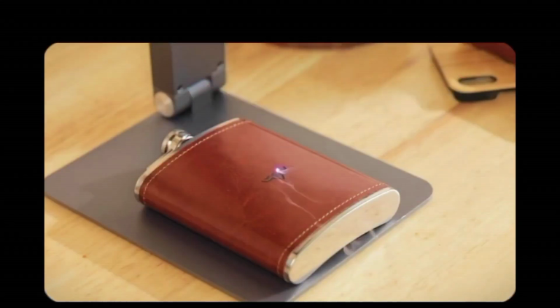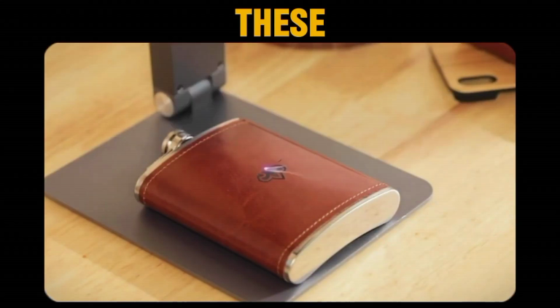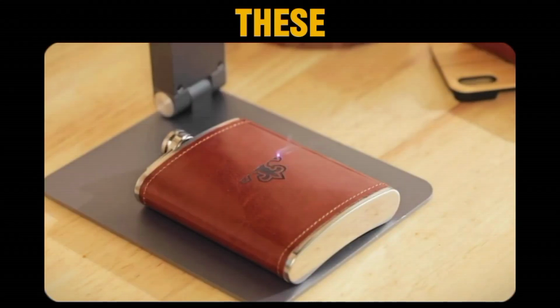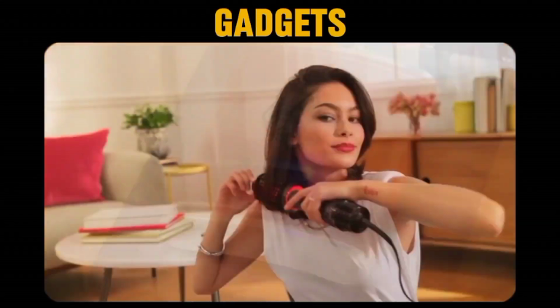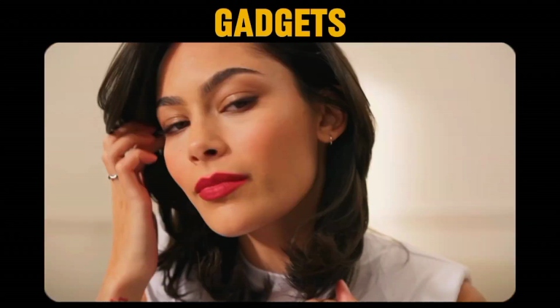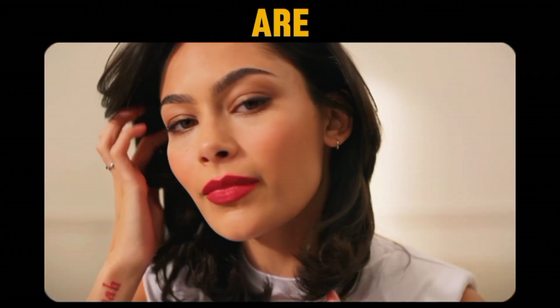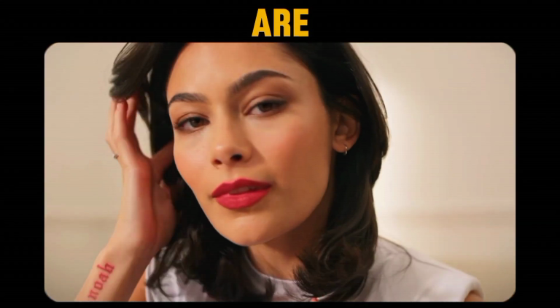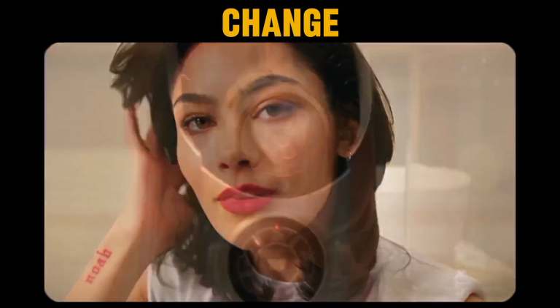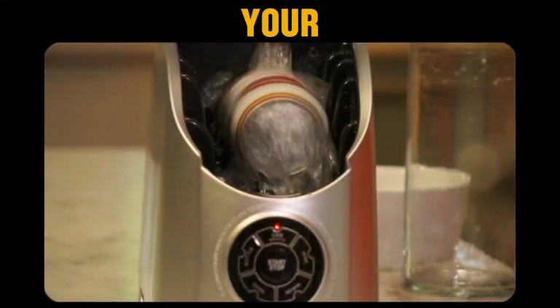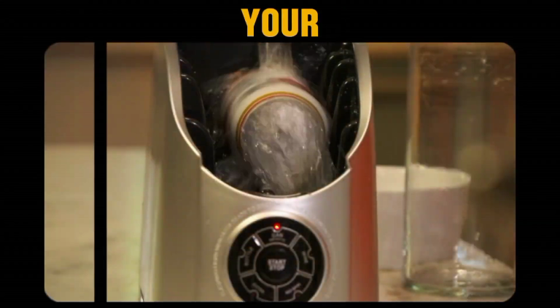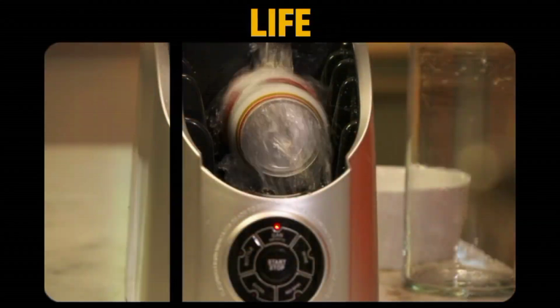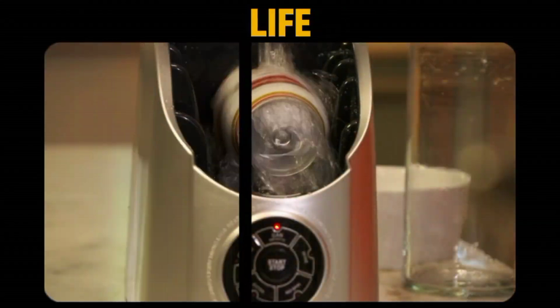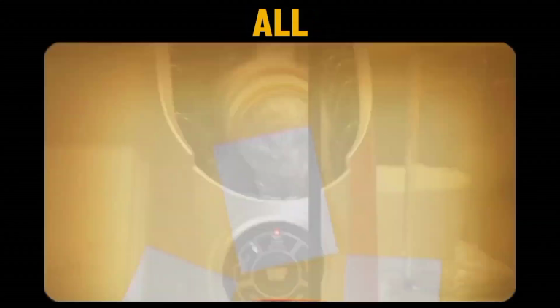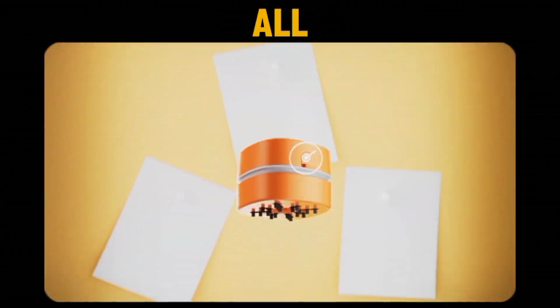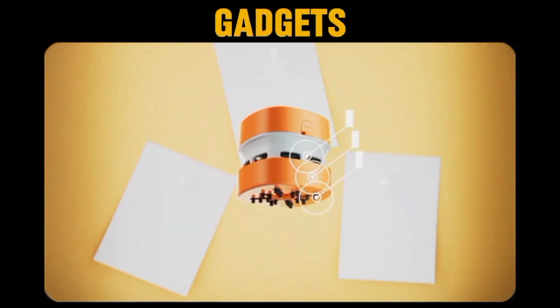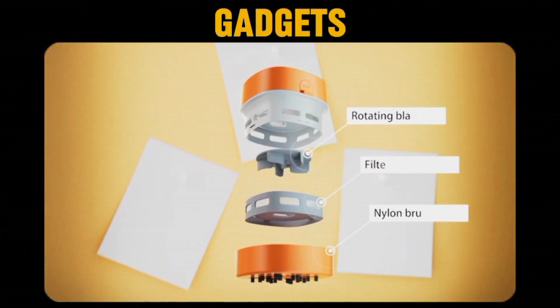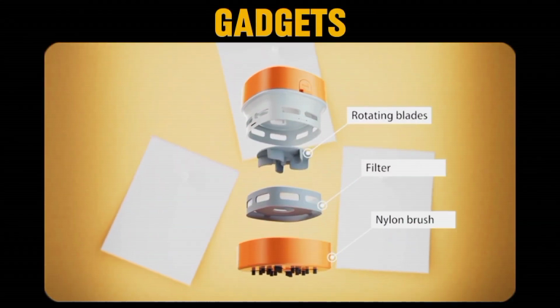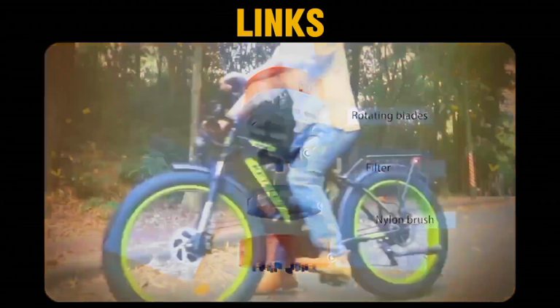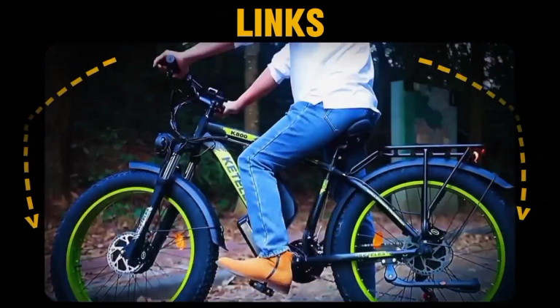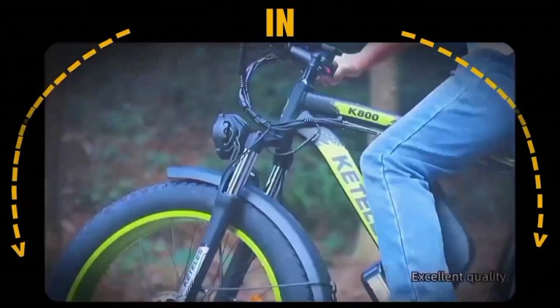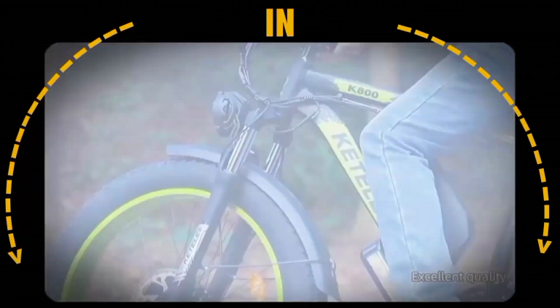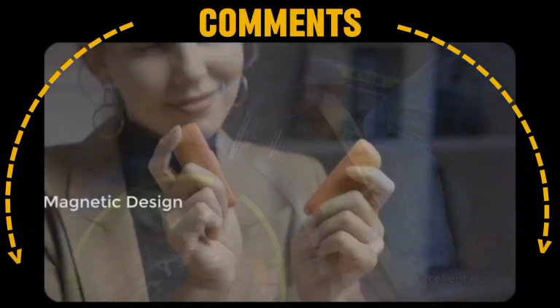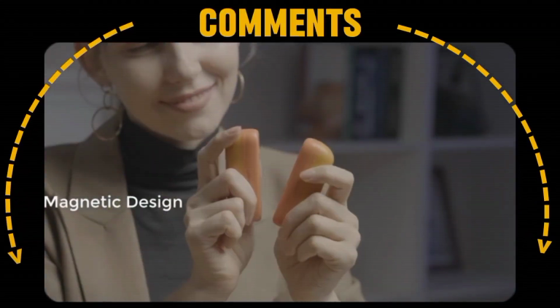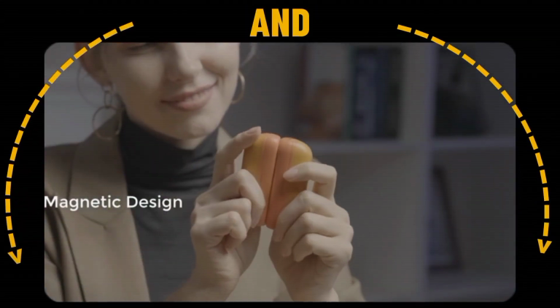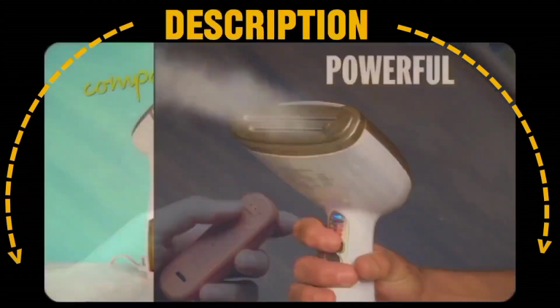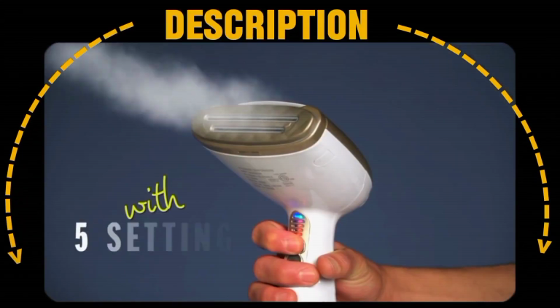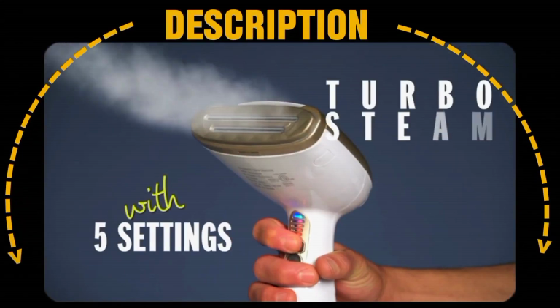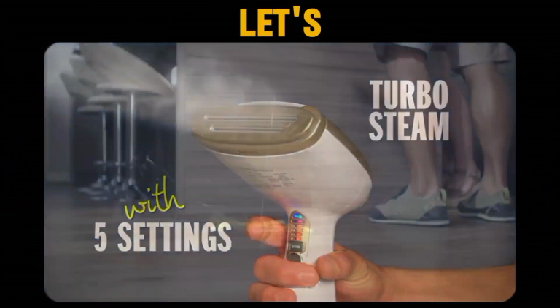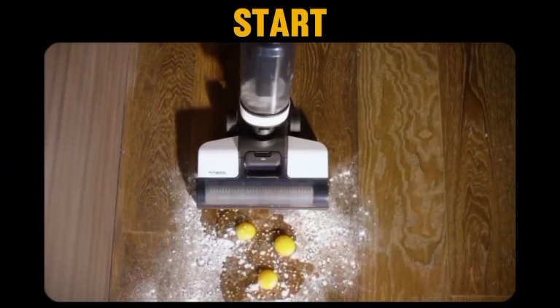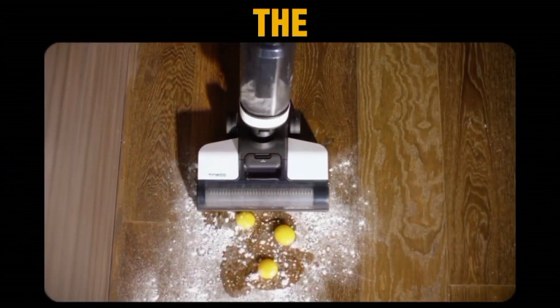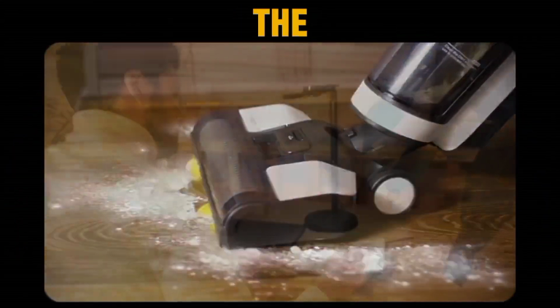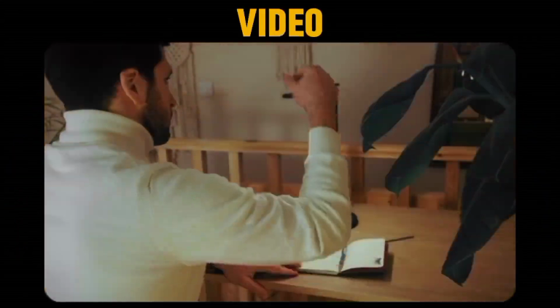These gadgets can change your life. All gadgets — links in comments and description. Let's start the video.